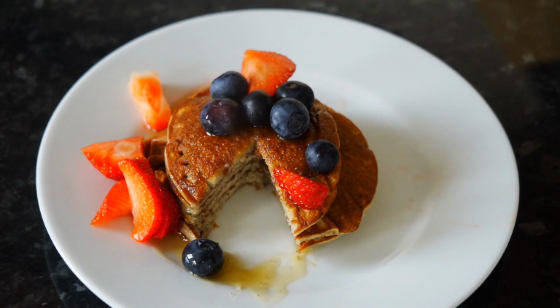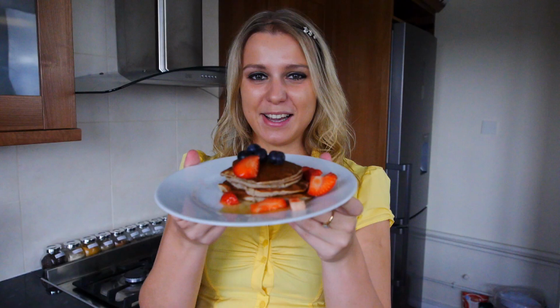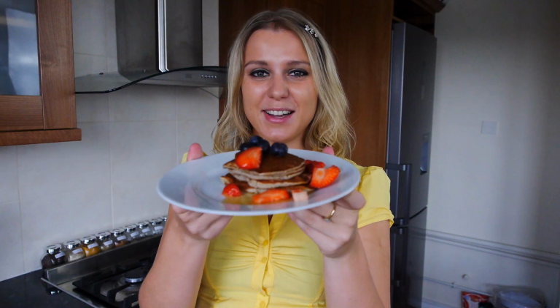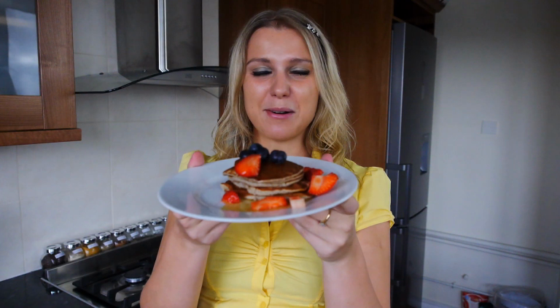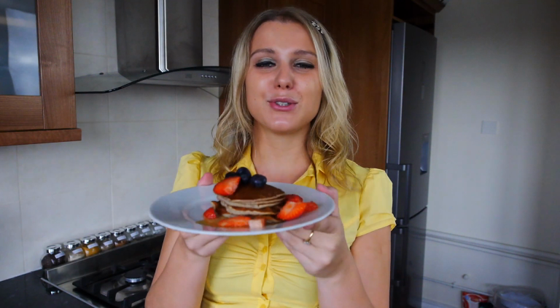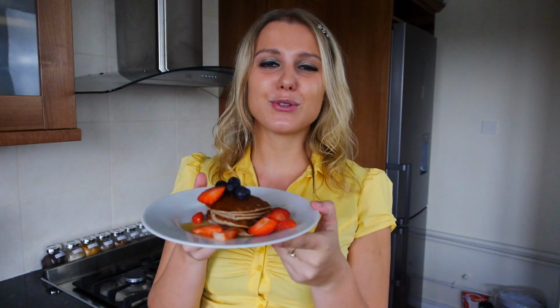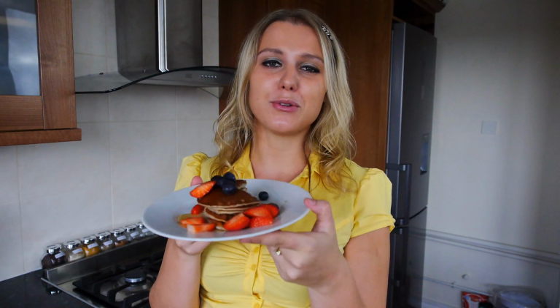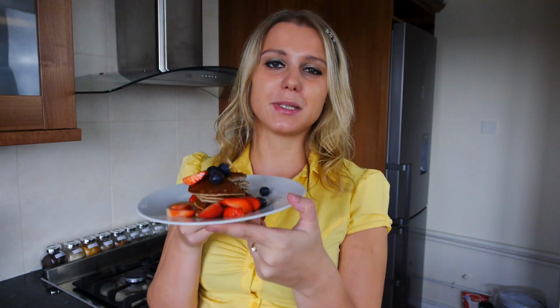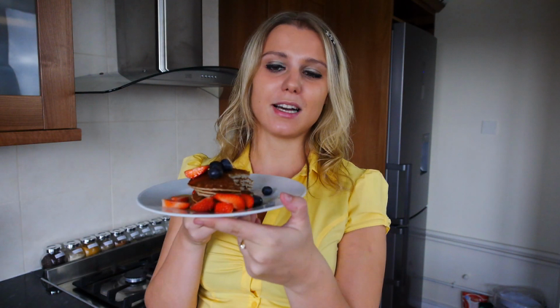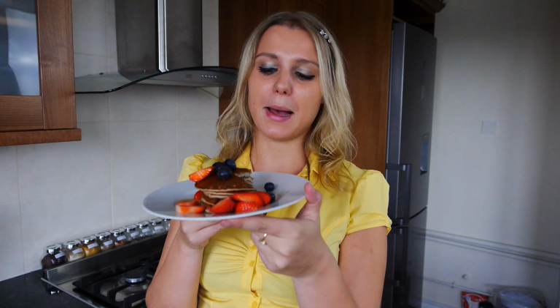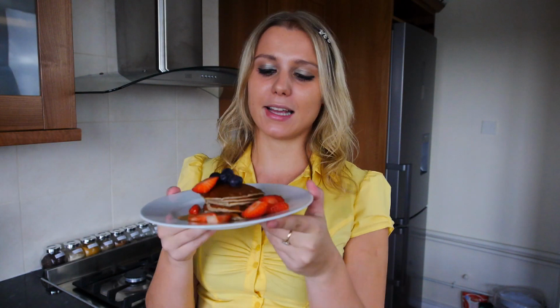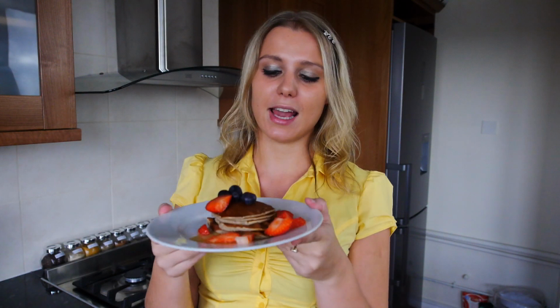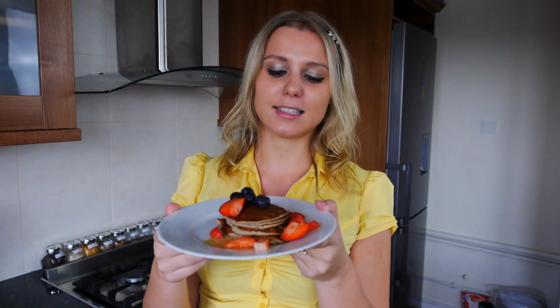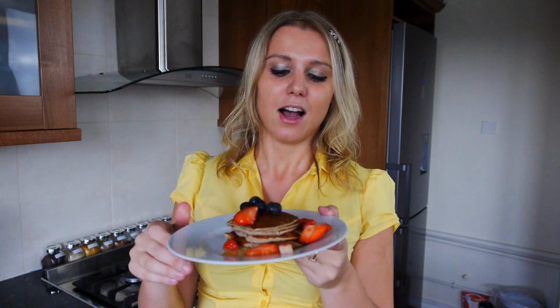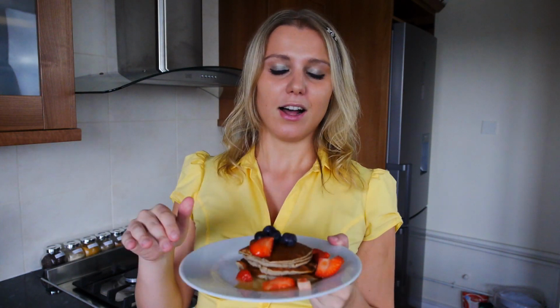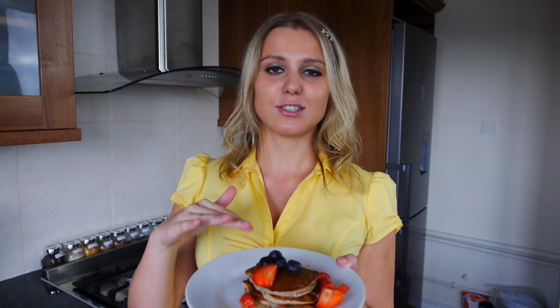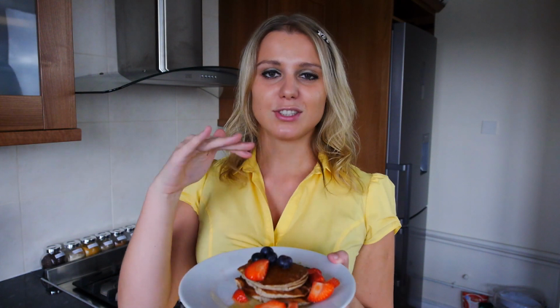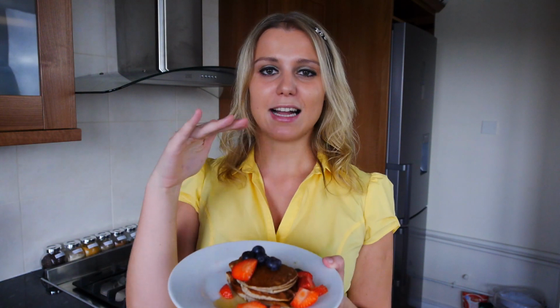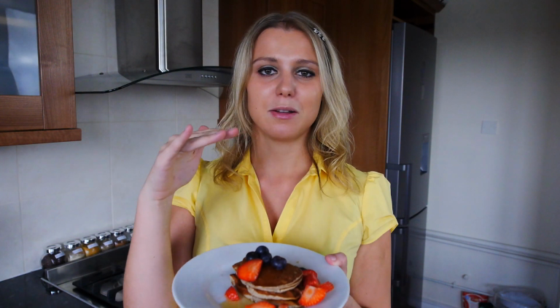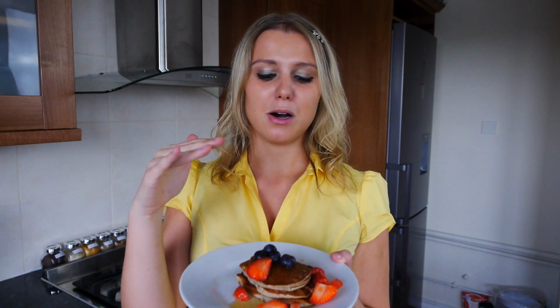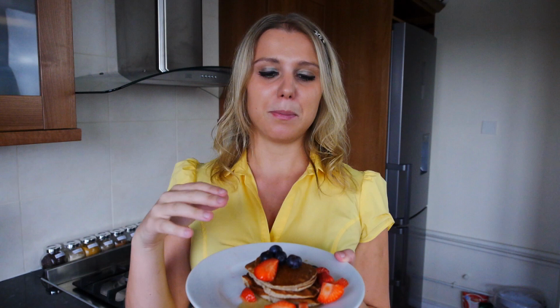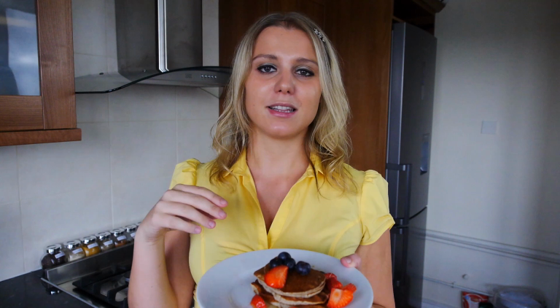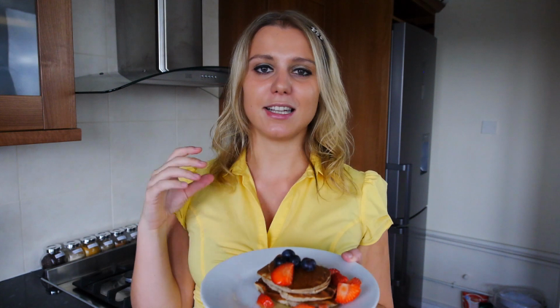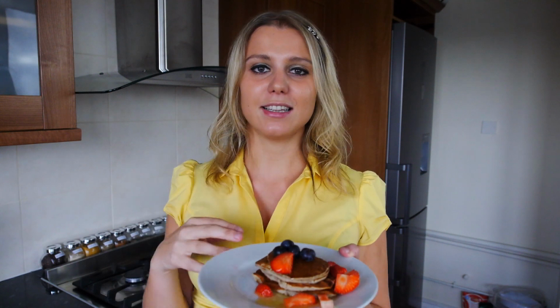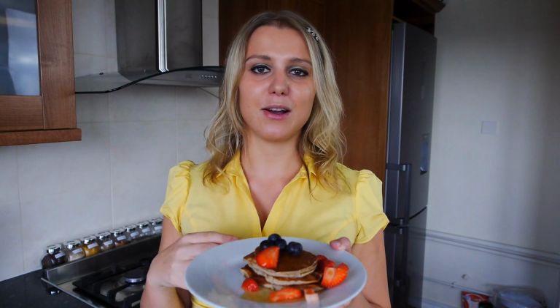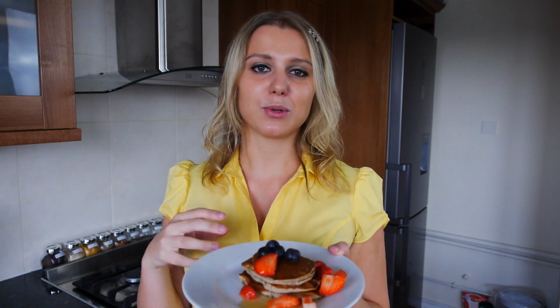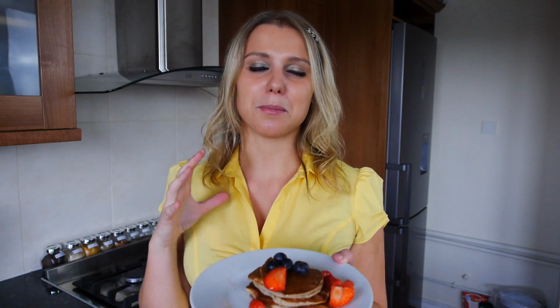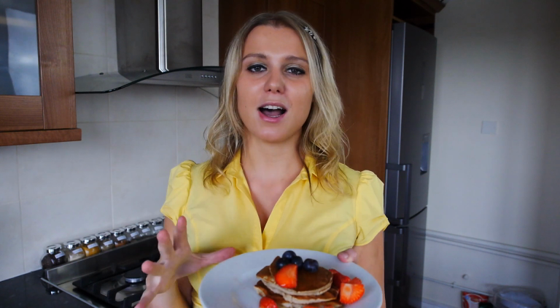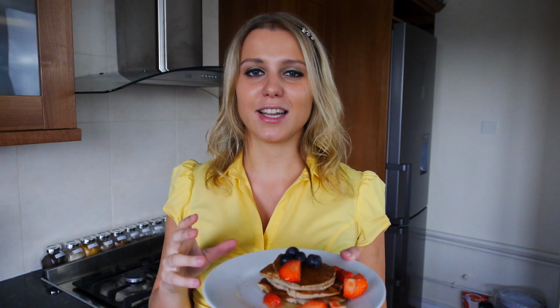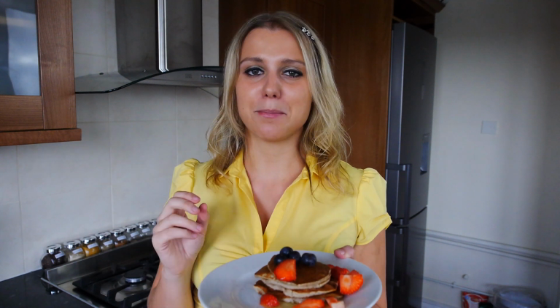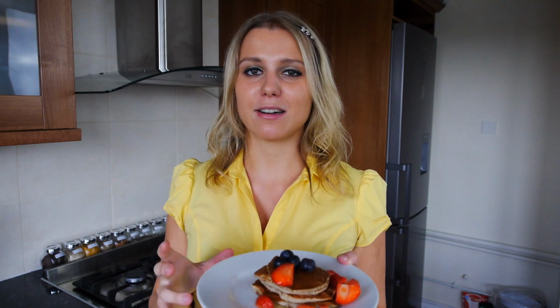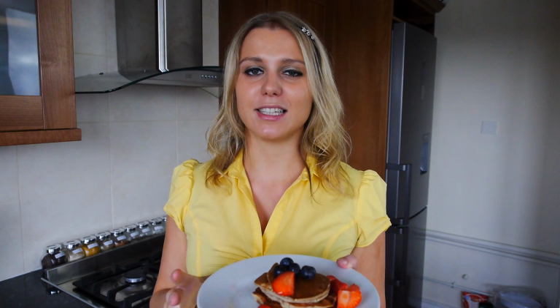Here we are, beautiful banana pancakes. I like to stack them up and then eat them with some honey and berries.